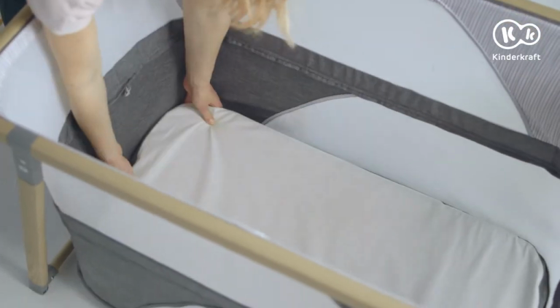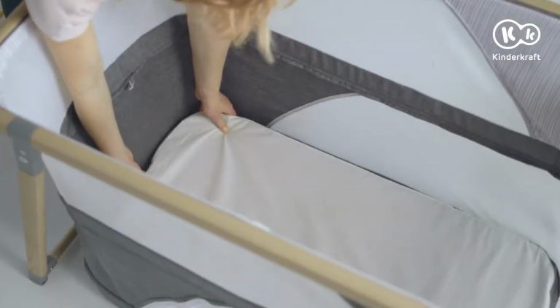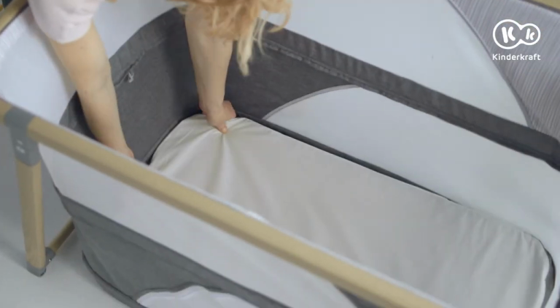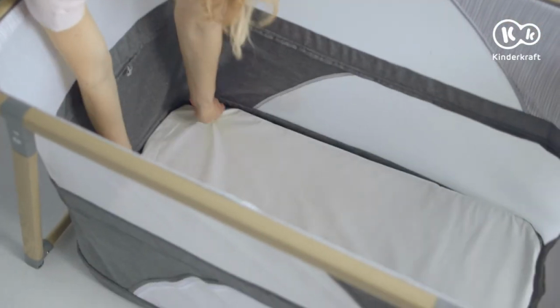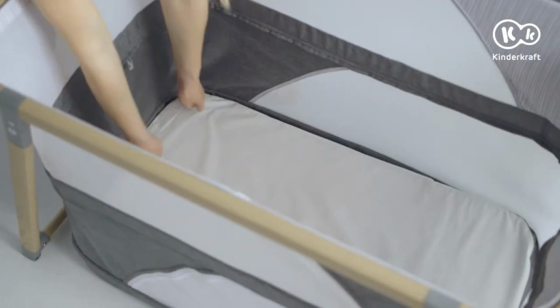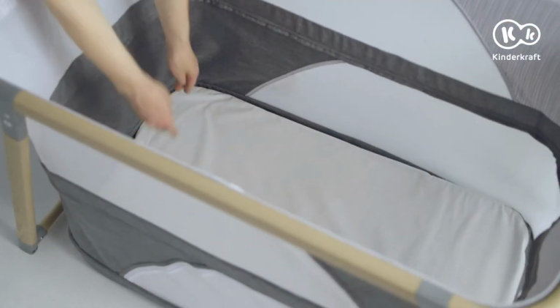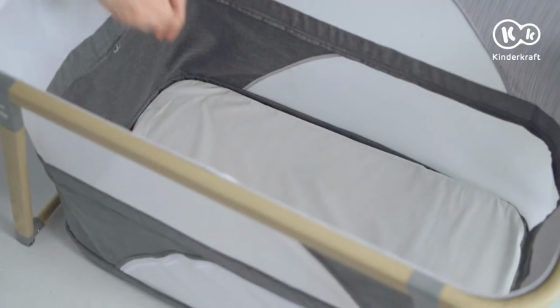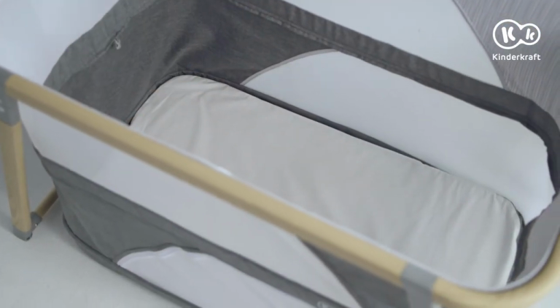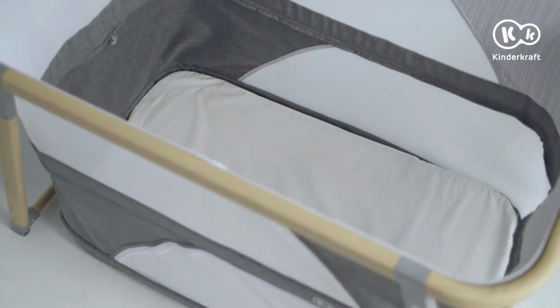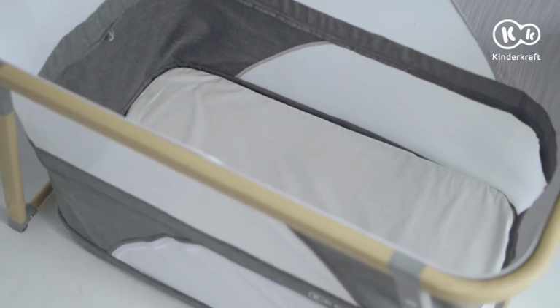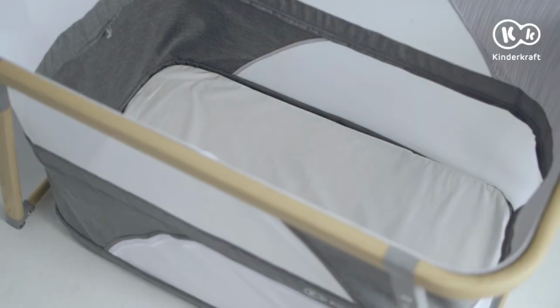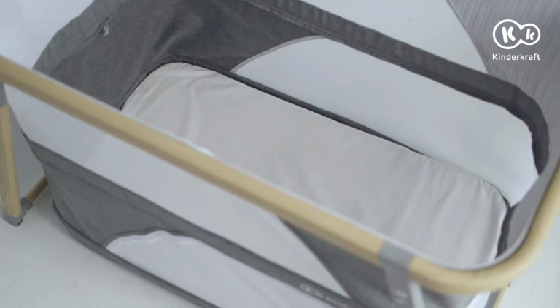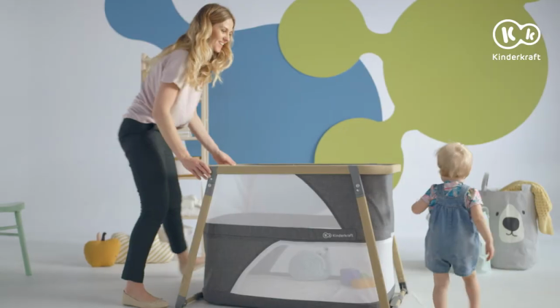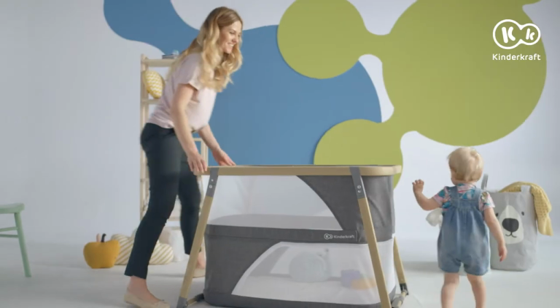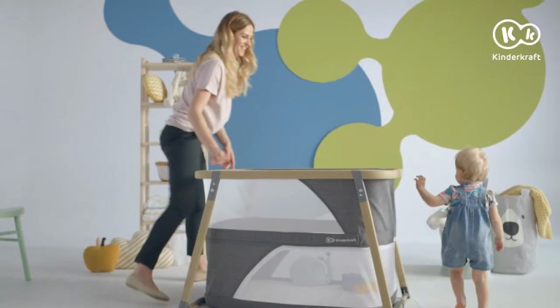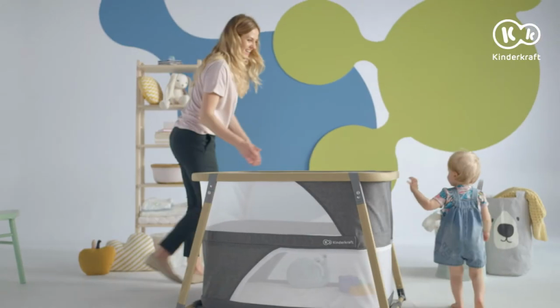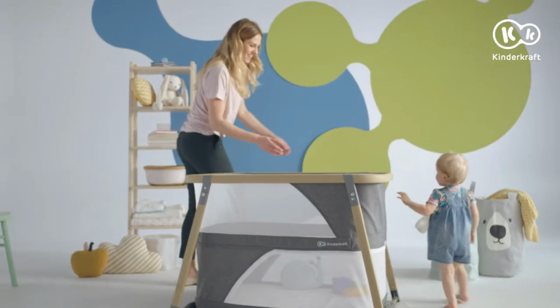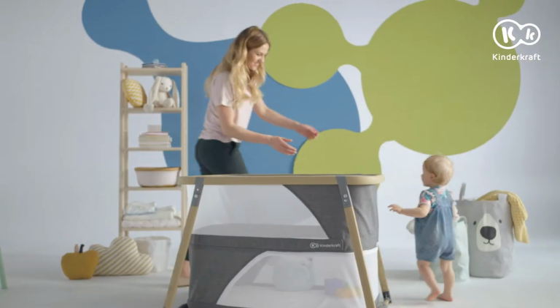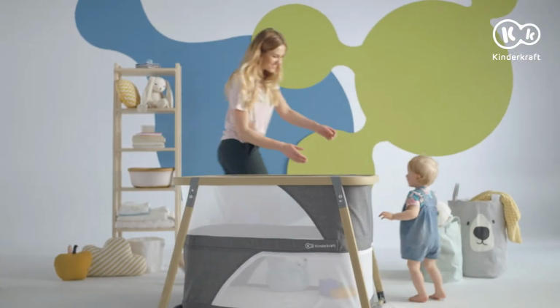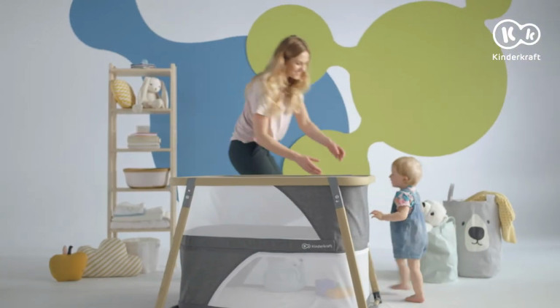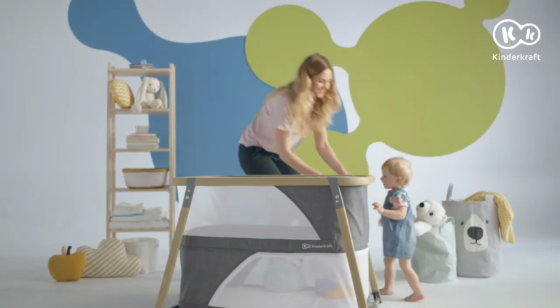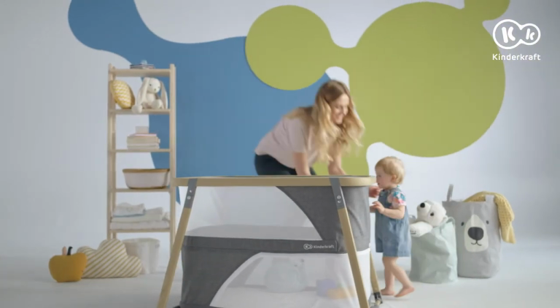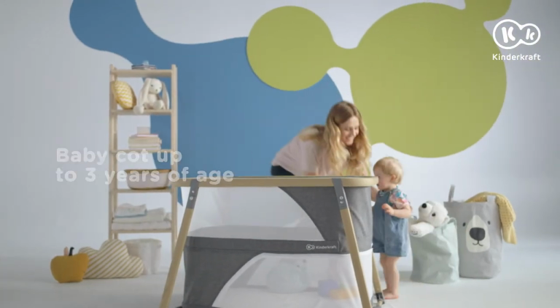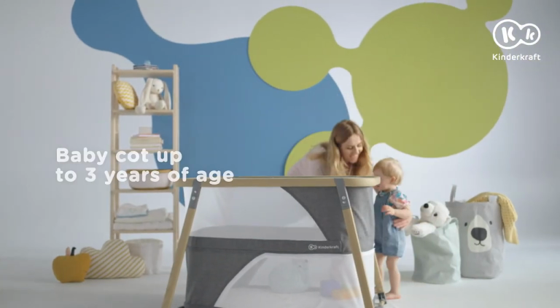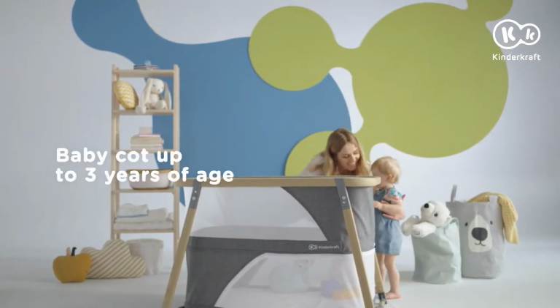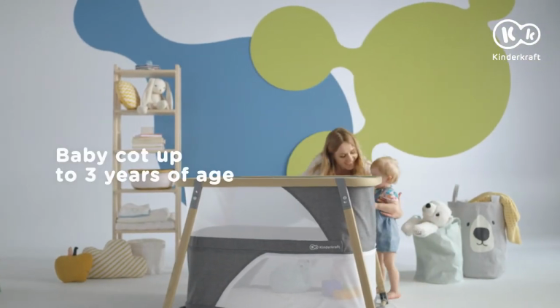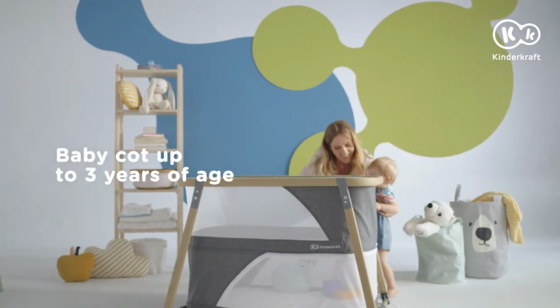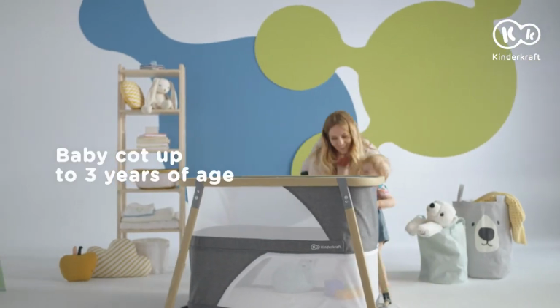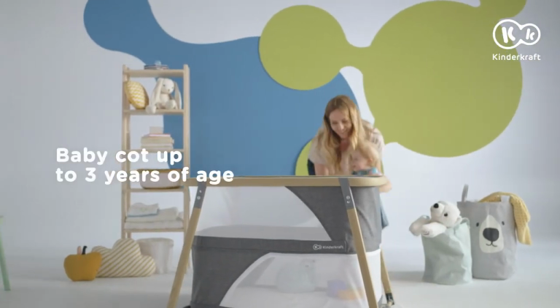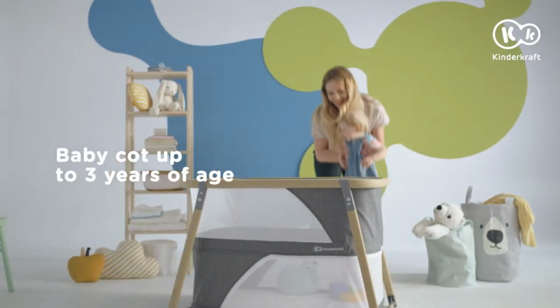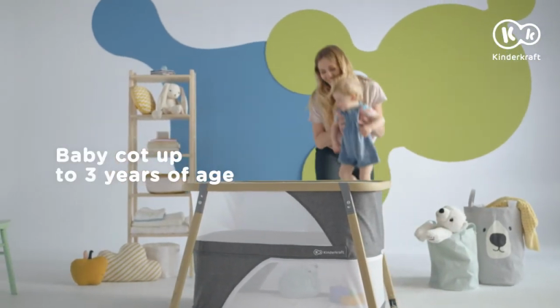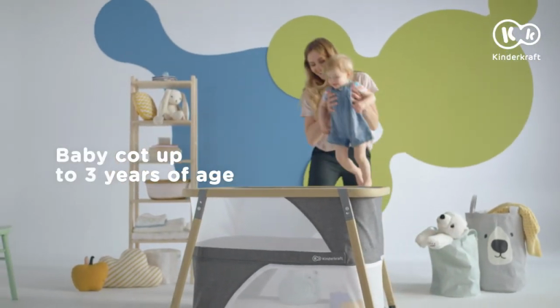In this way, you get a cot for an older child — a child that is able to sit by itself.